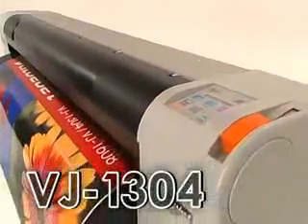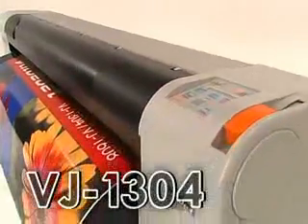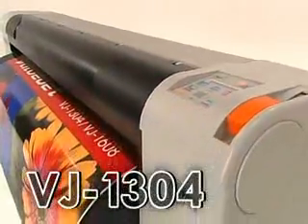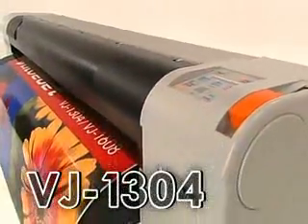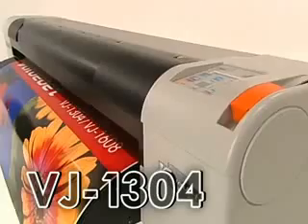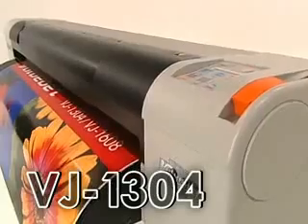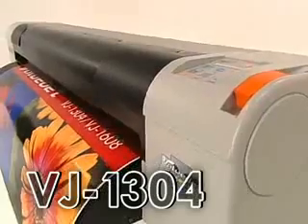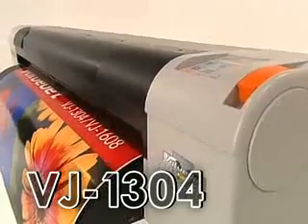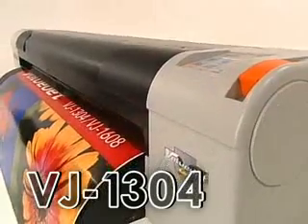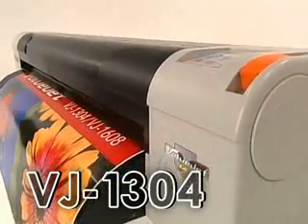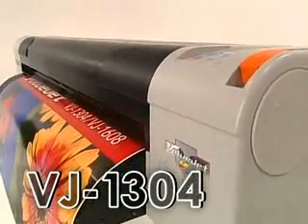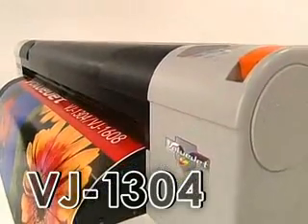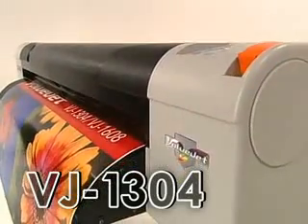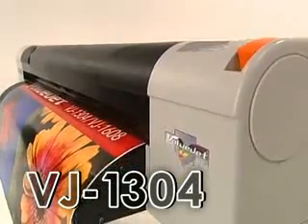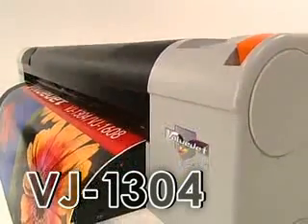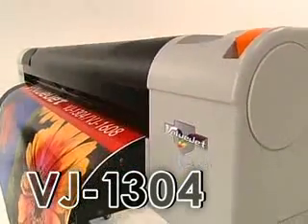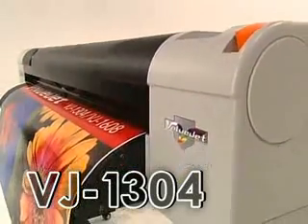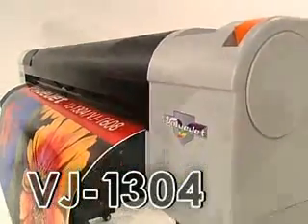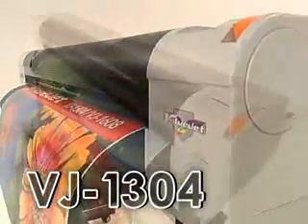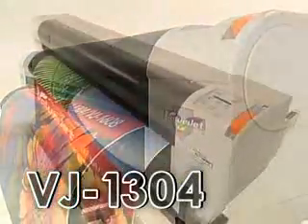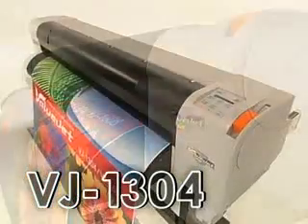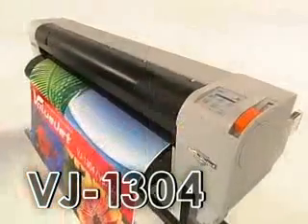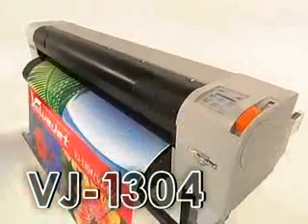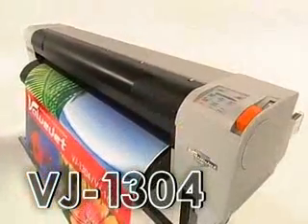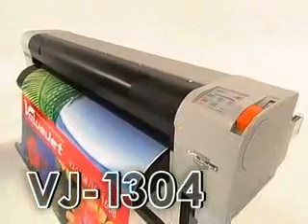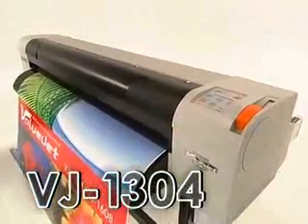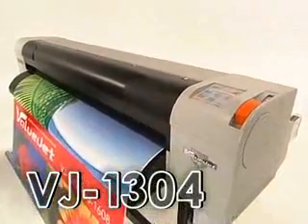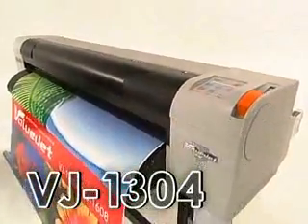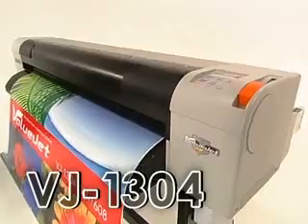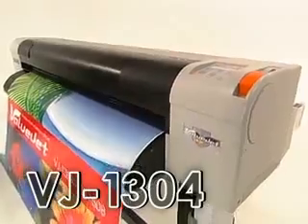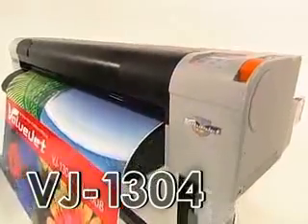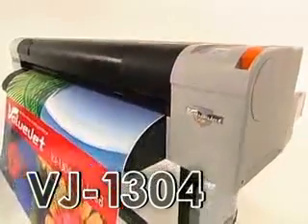Because of its outstanding cost performance, the Valujet 1304 will become the standard that will lead the sign industry.